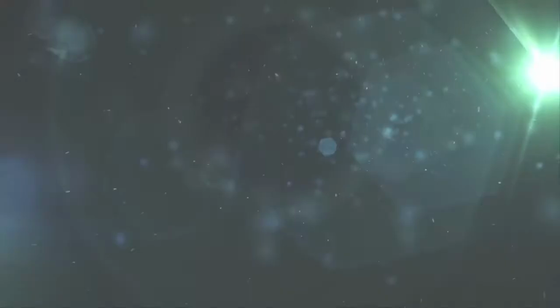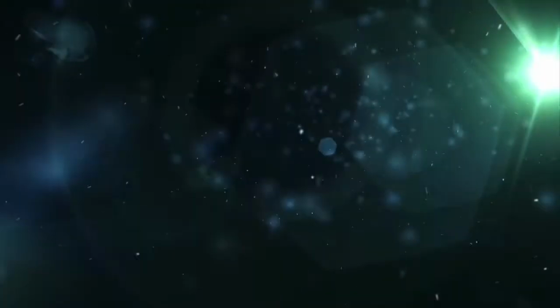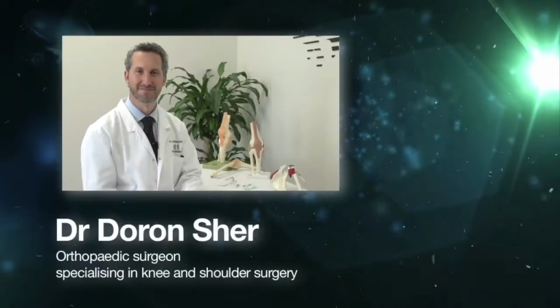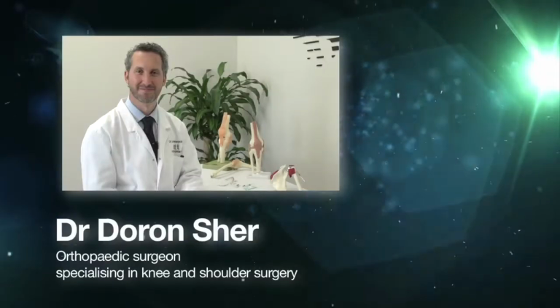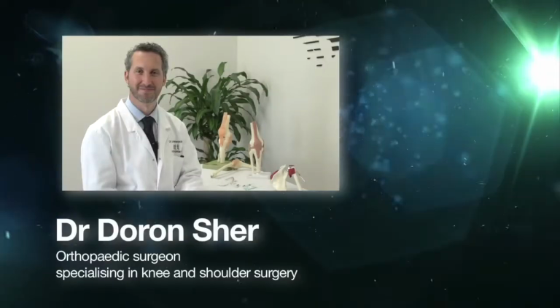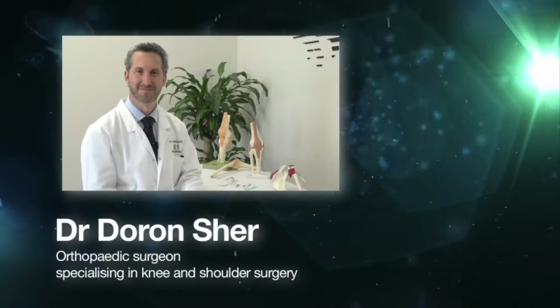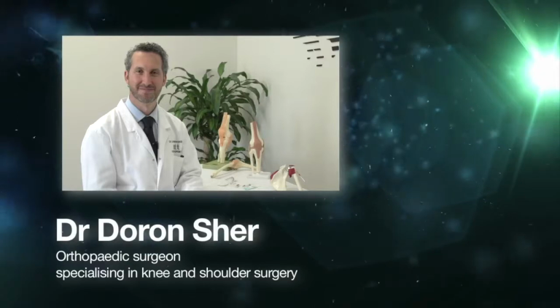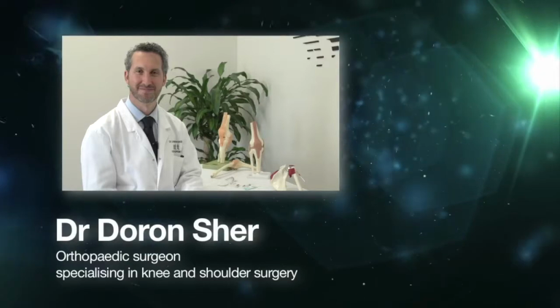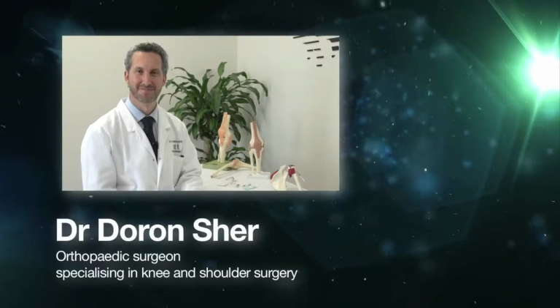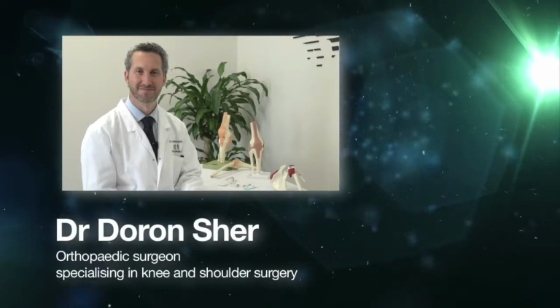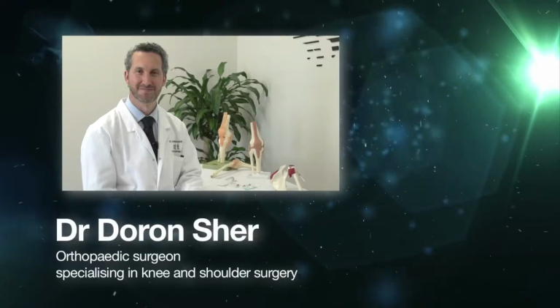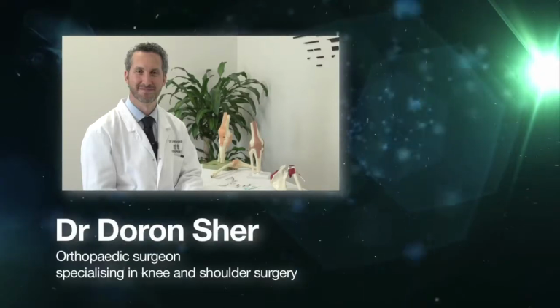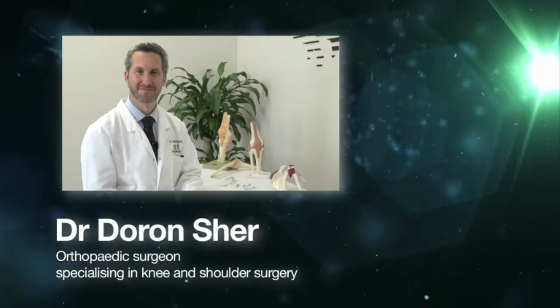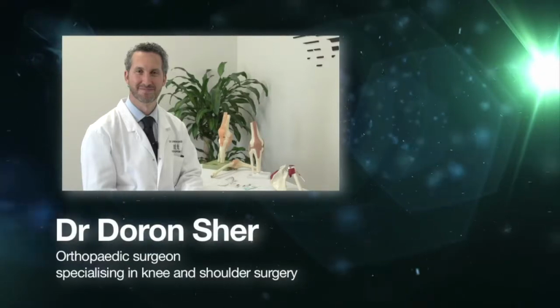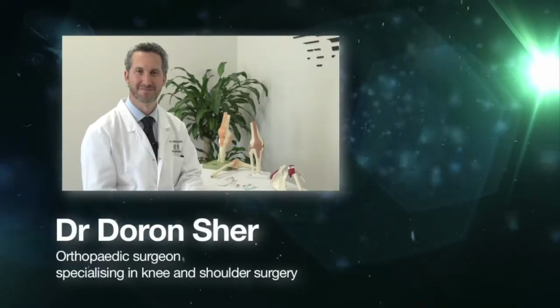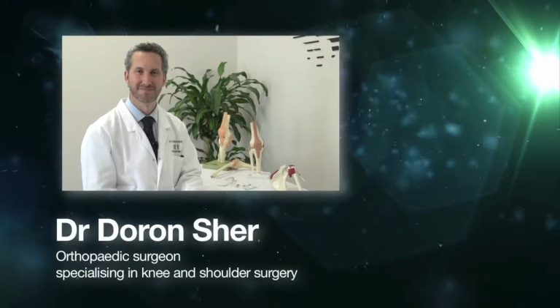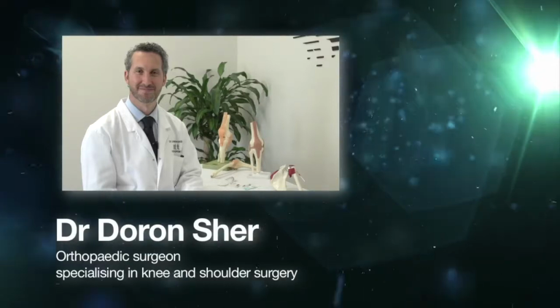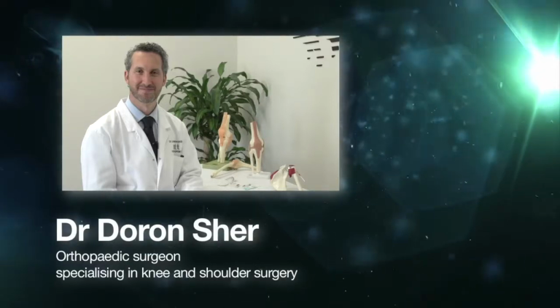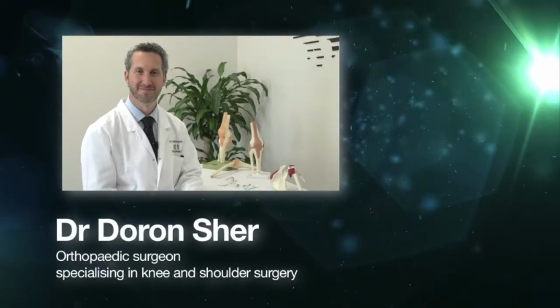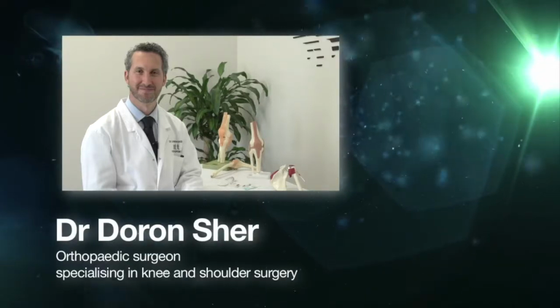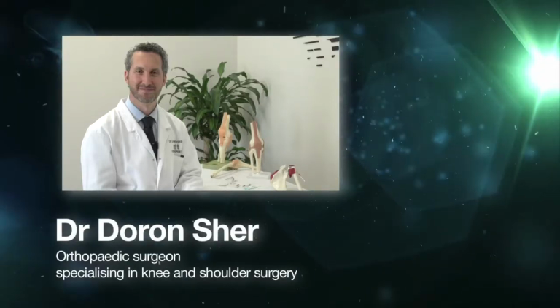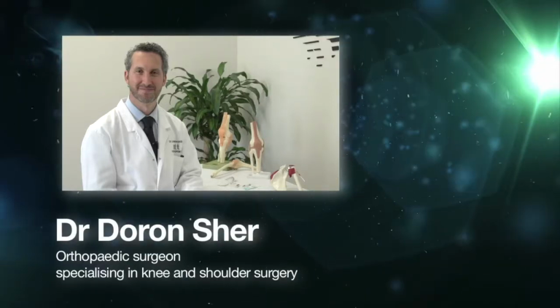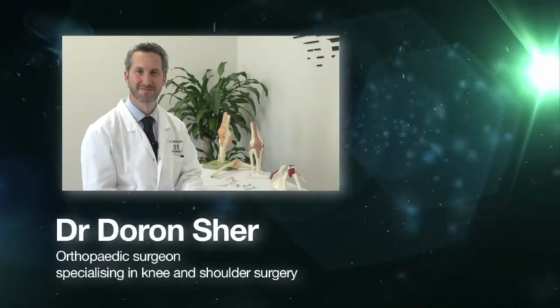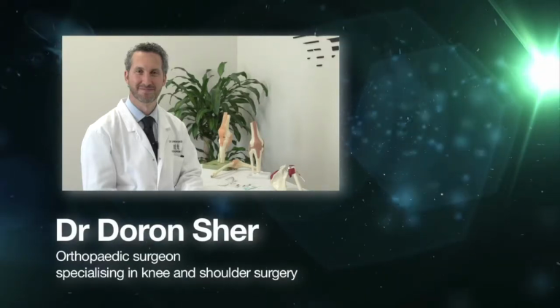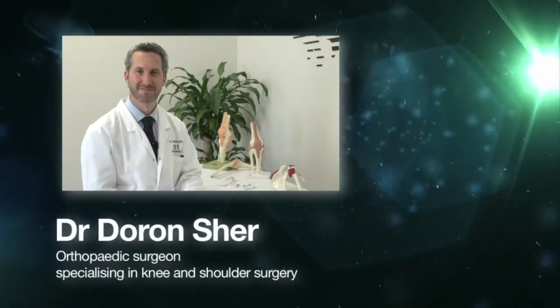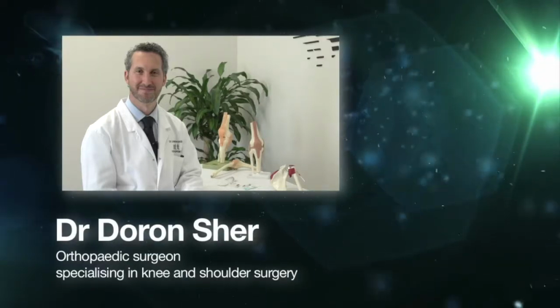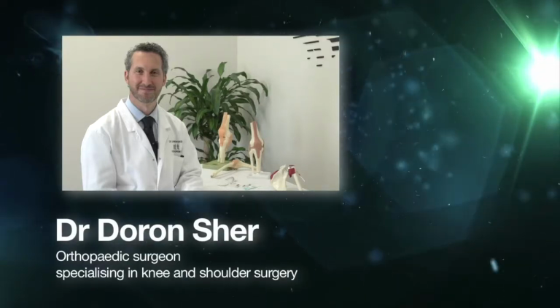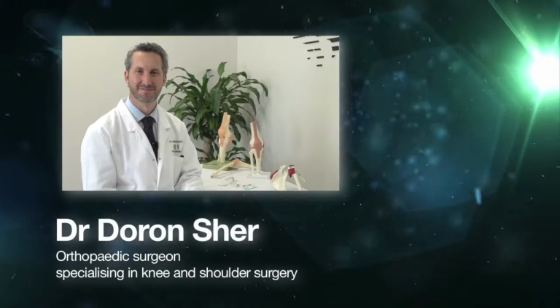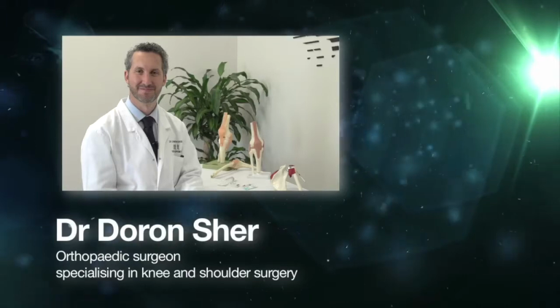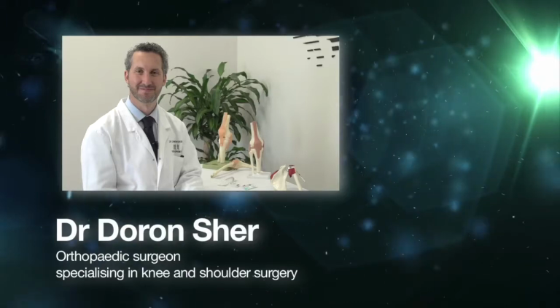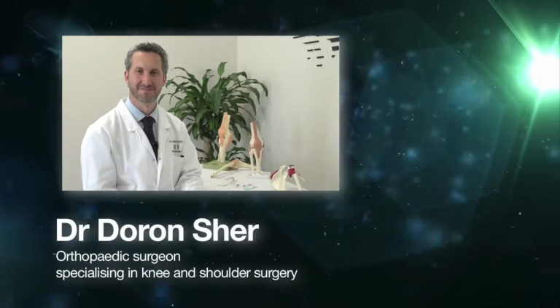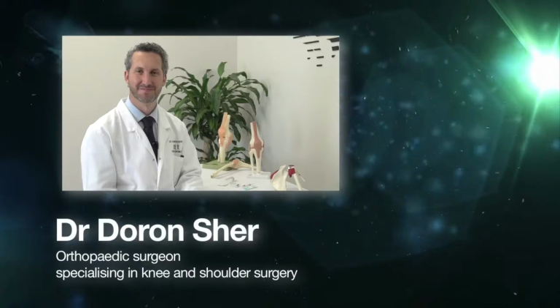In this procedural update, we join Dr. Daron Scher, orthopaedic surgeon specialising in knee and shoulder surgery.